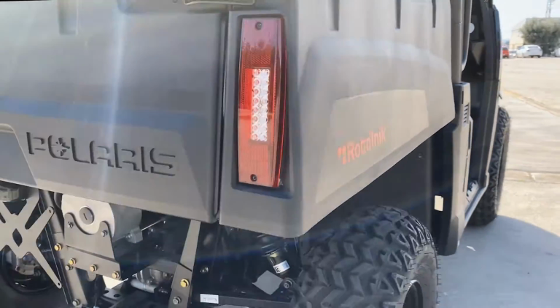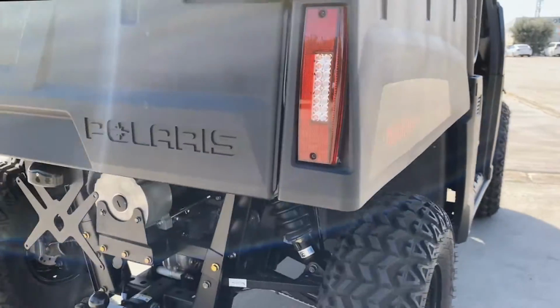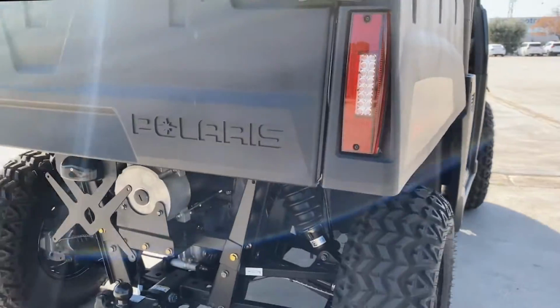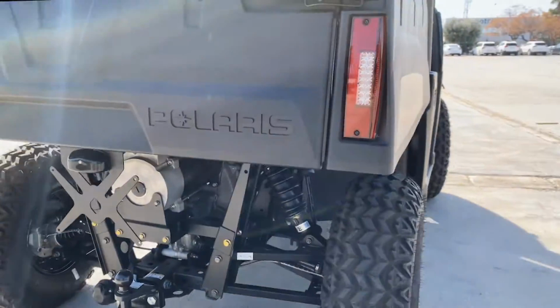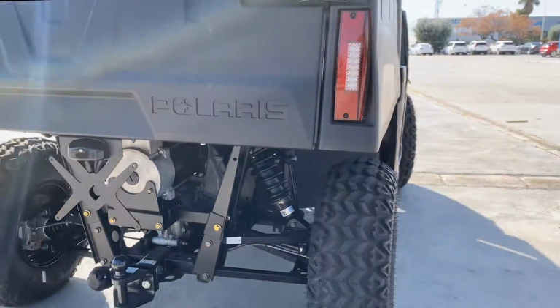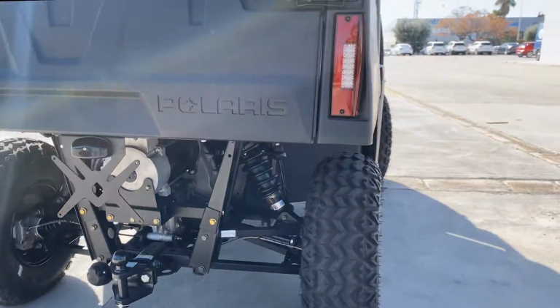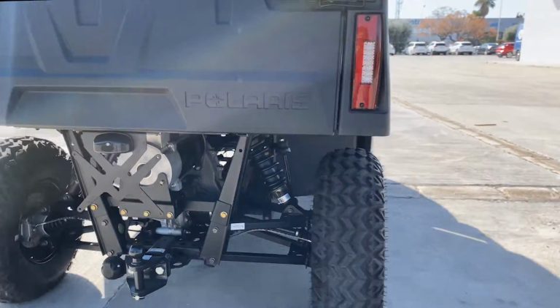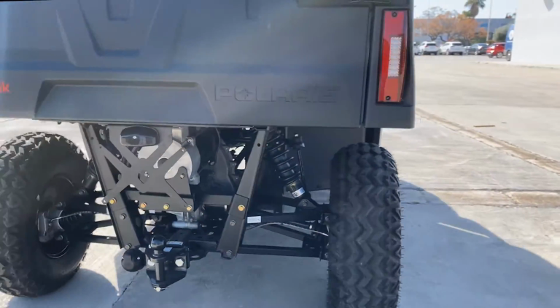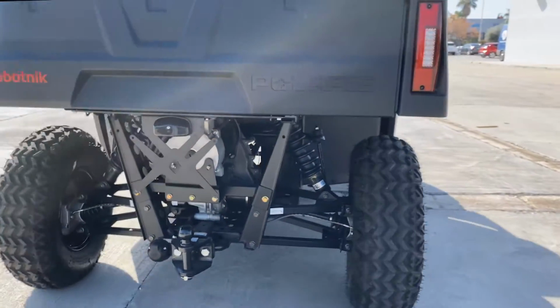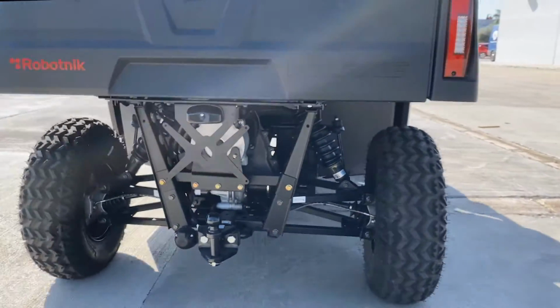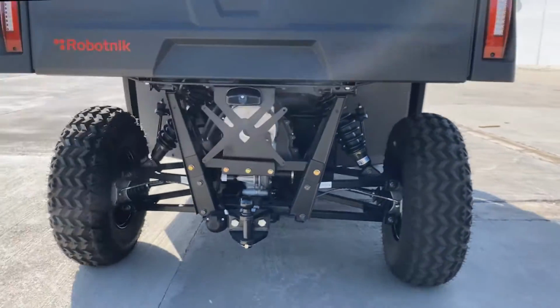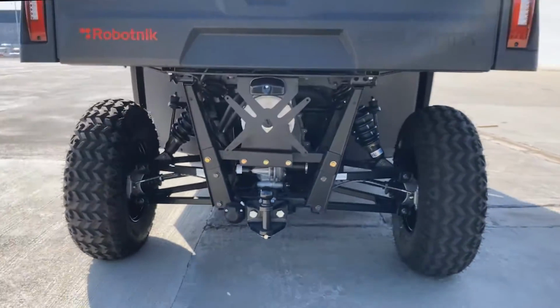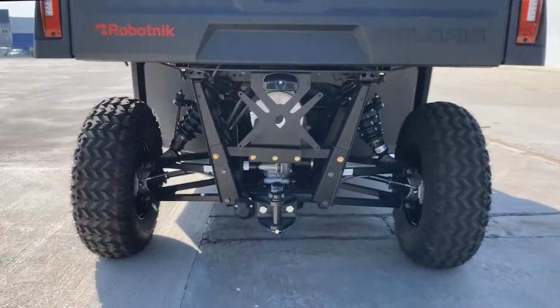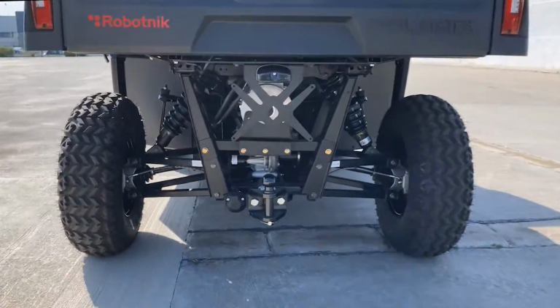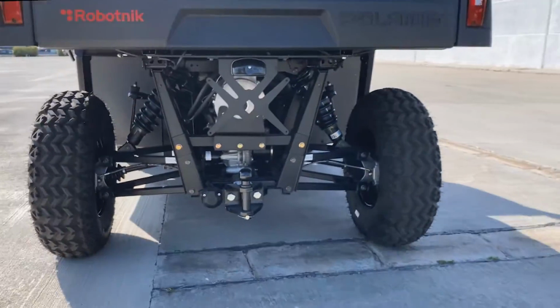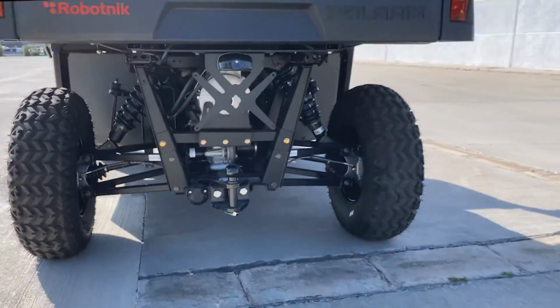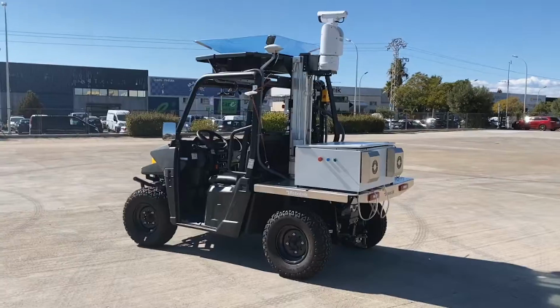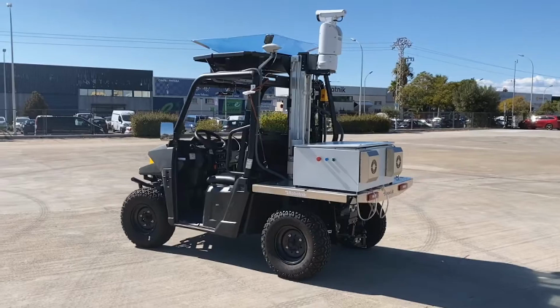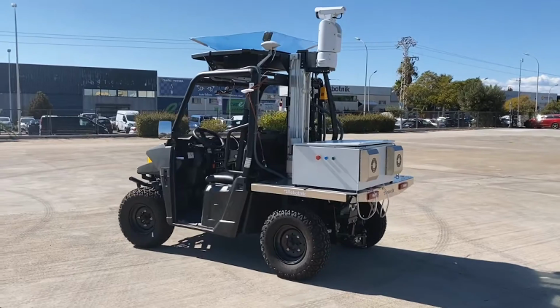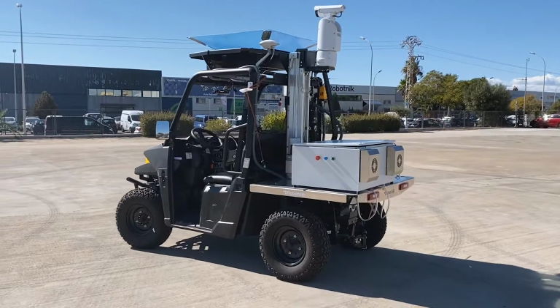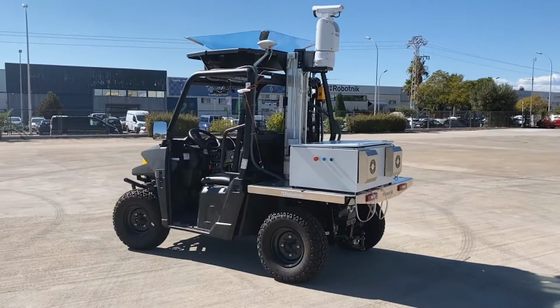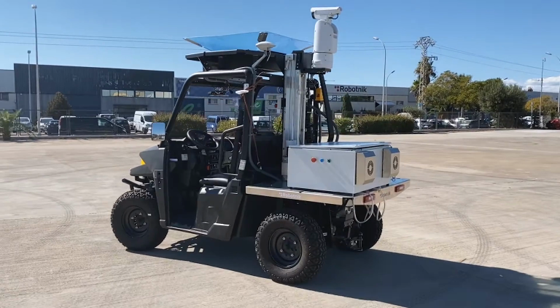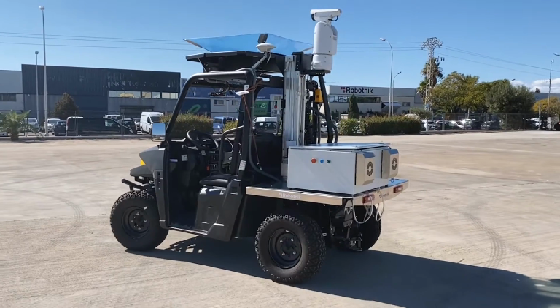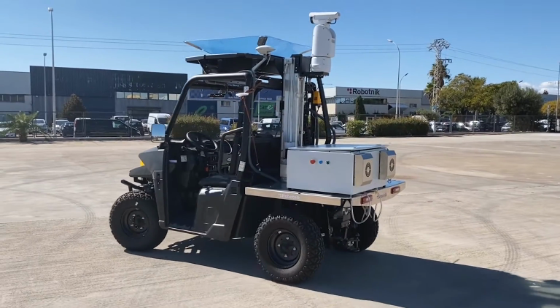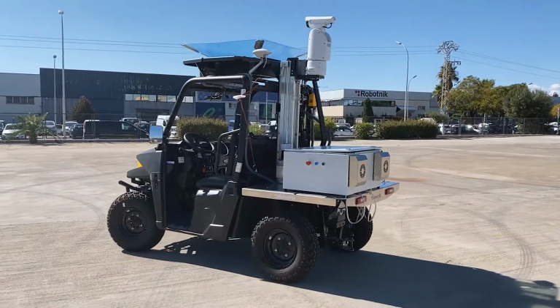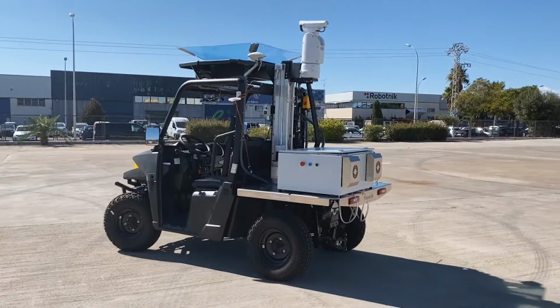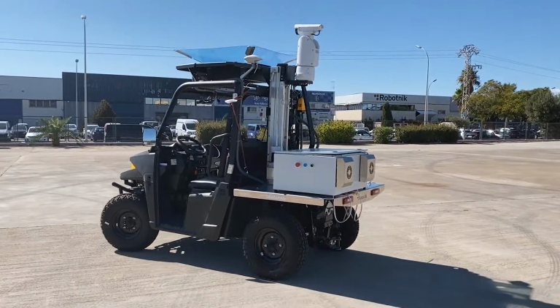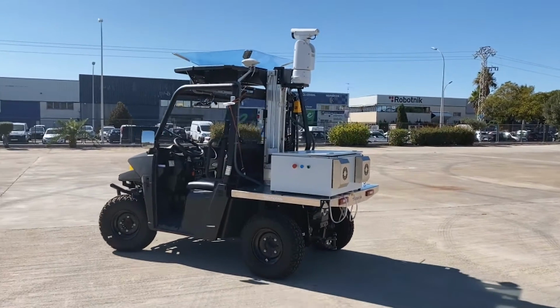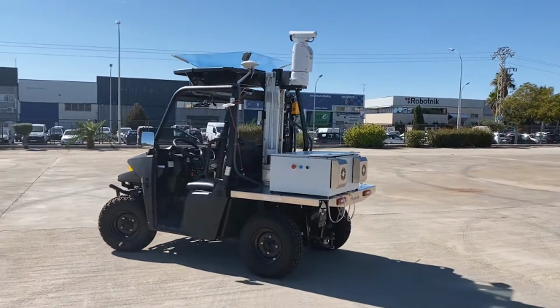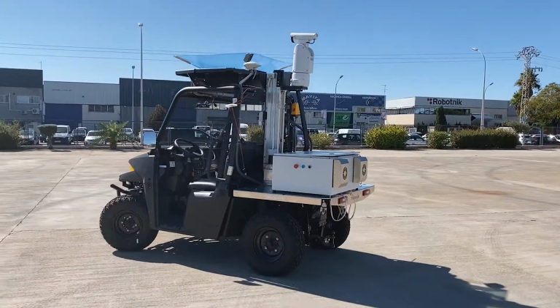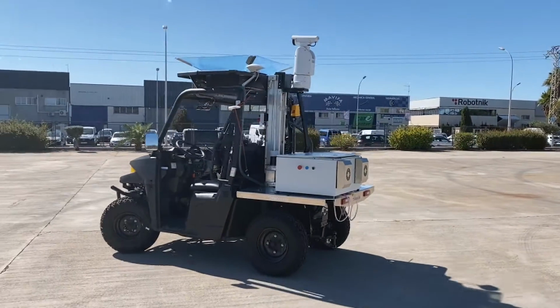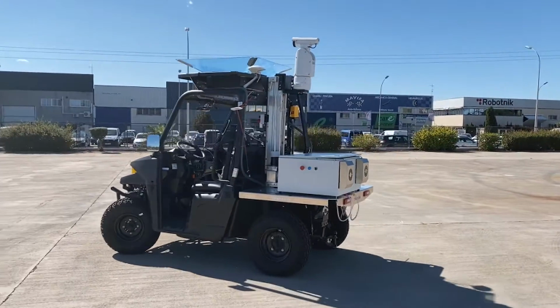The inspection also includes point cloud data collection by means of a Faro 3D scanner that will be mounted in the rear part of the robot.